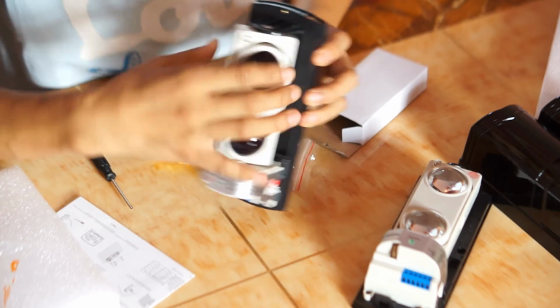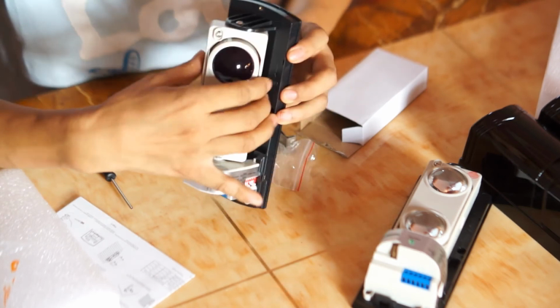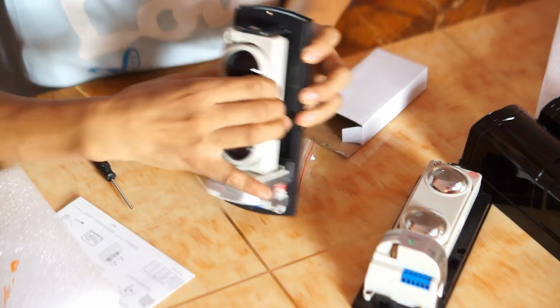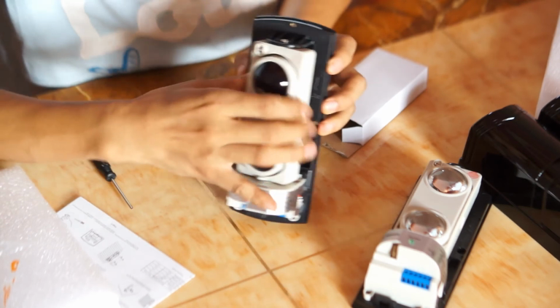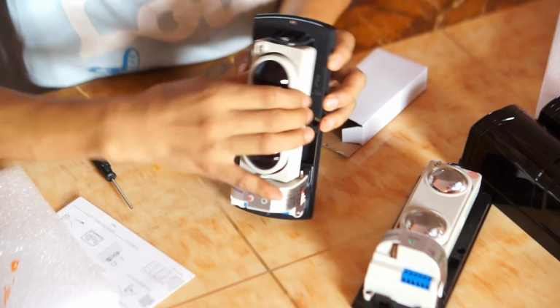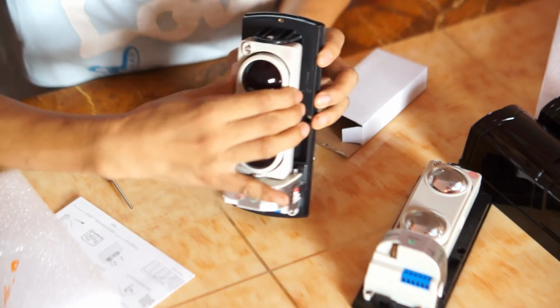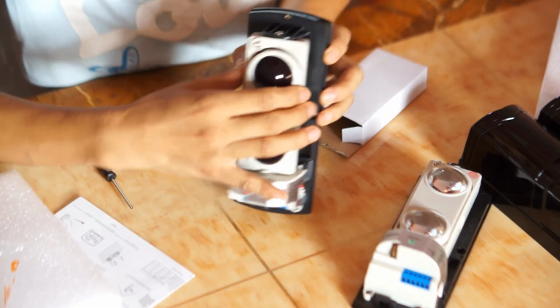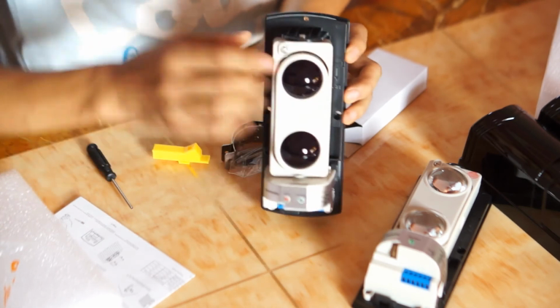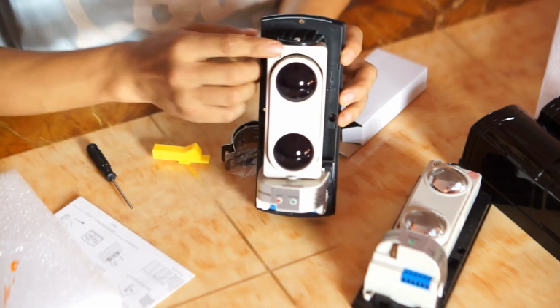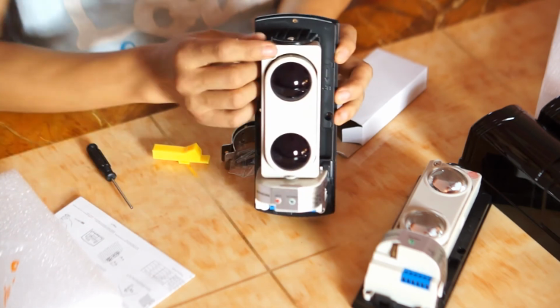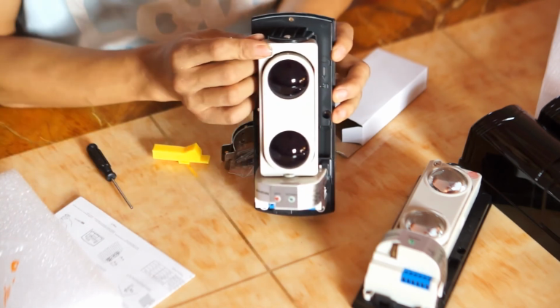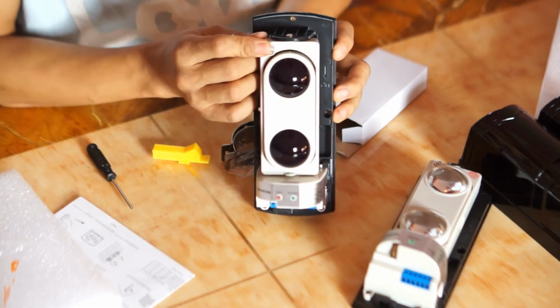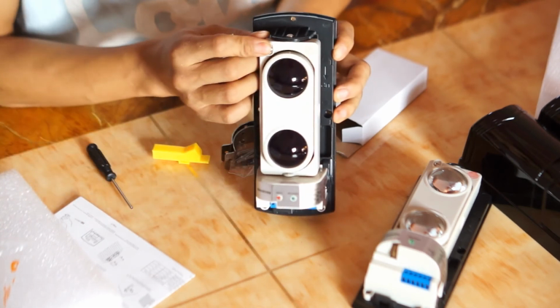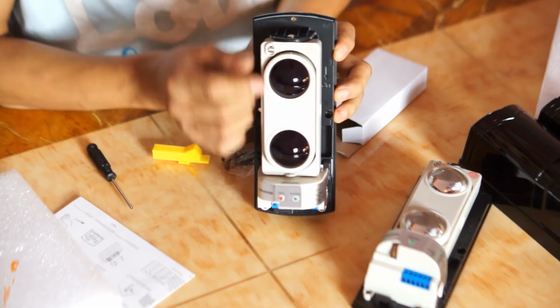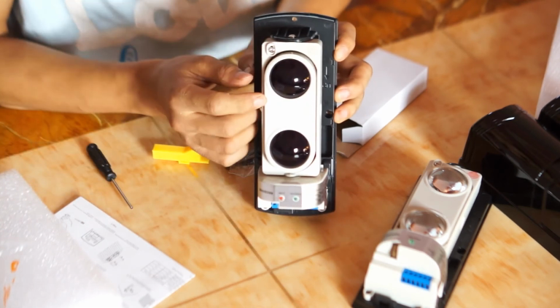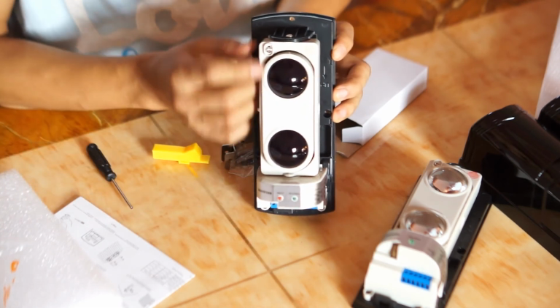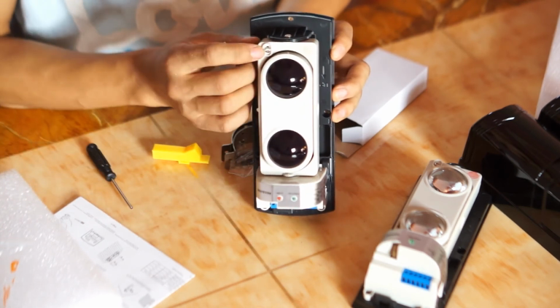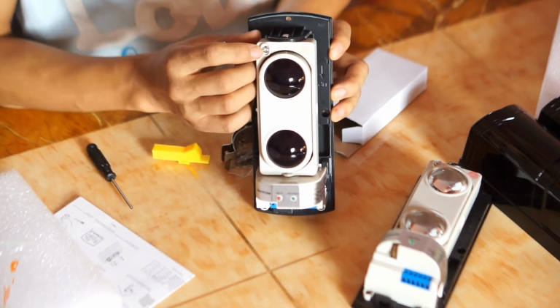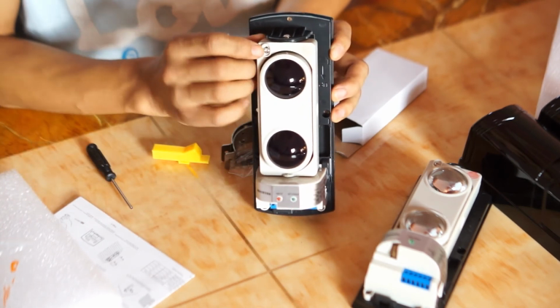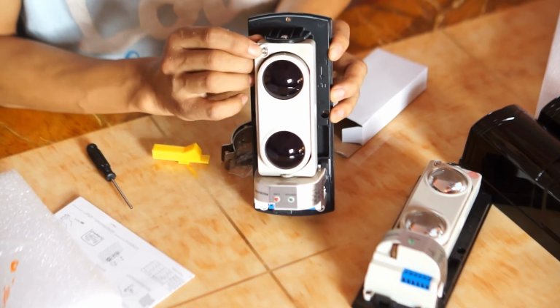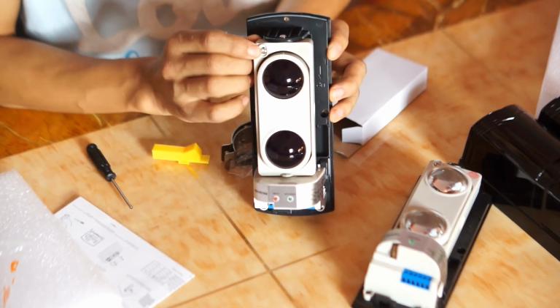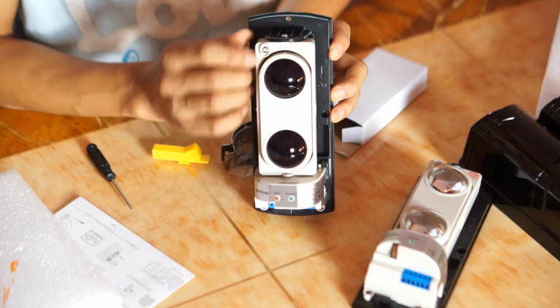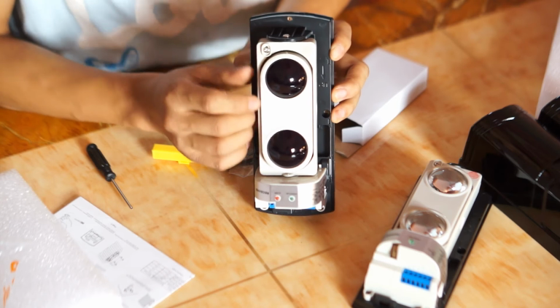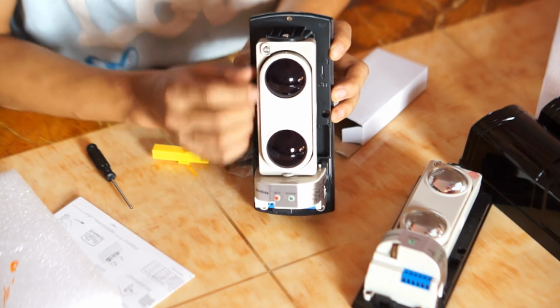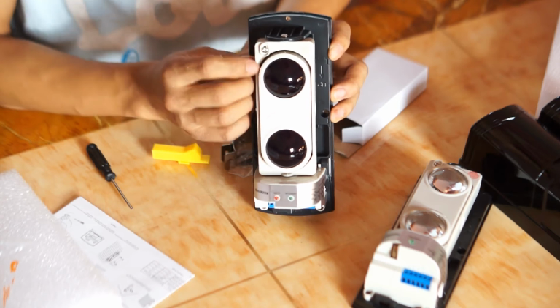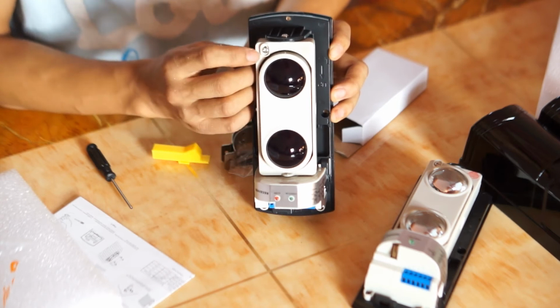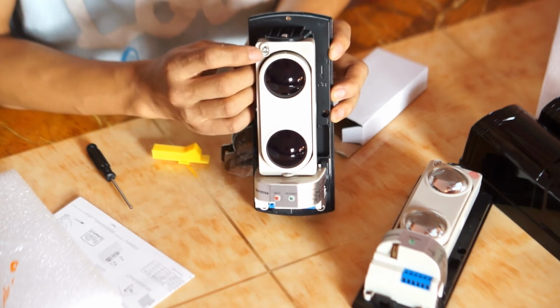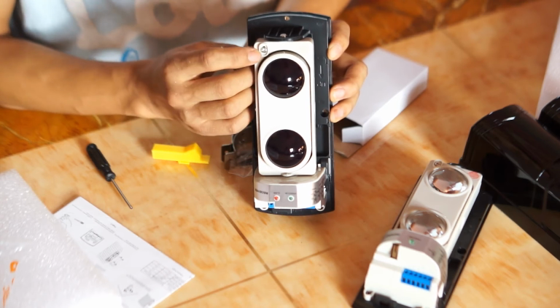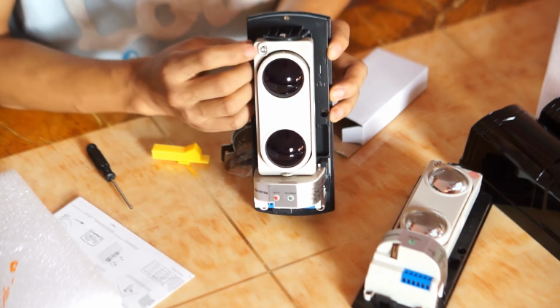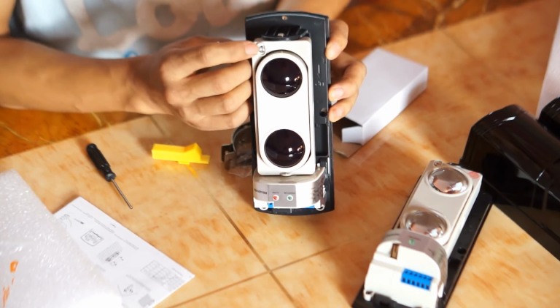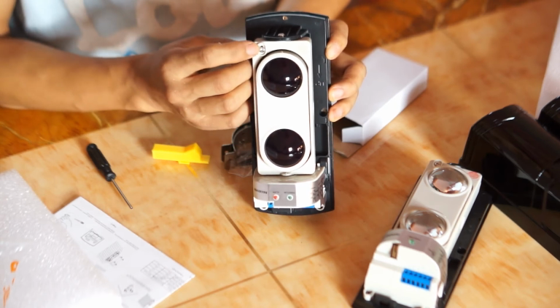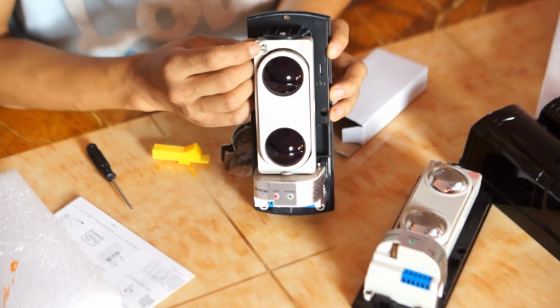Additionally, you can also adjust the tilt angle vertically from here.